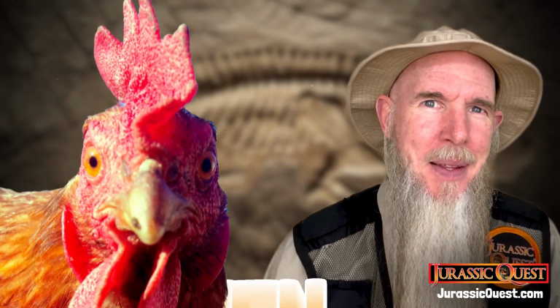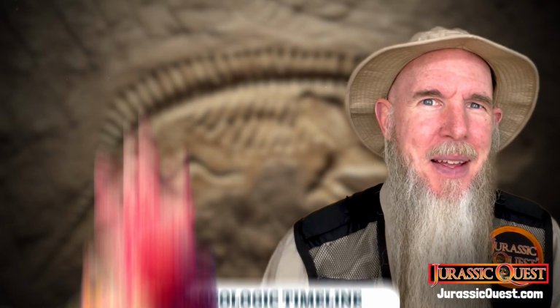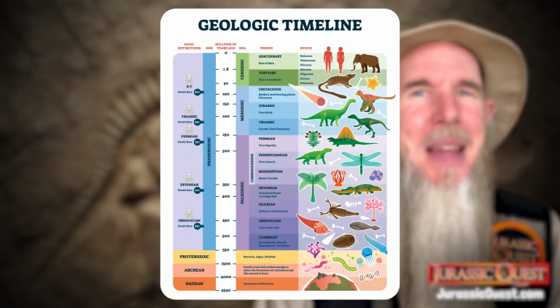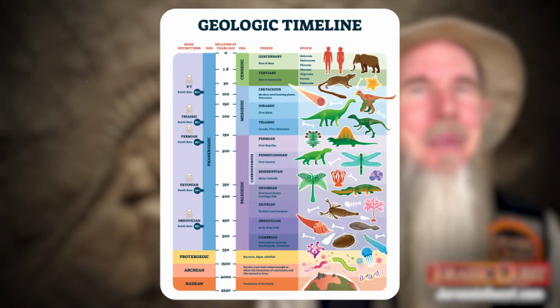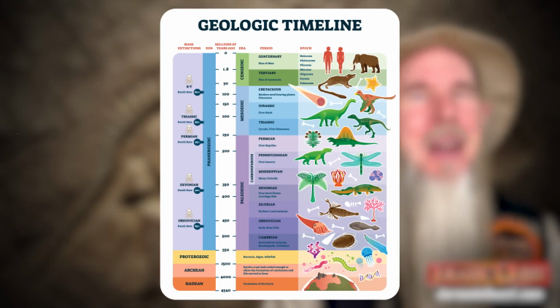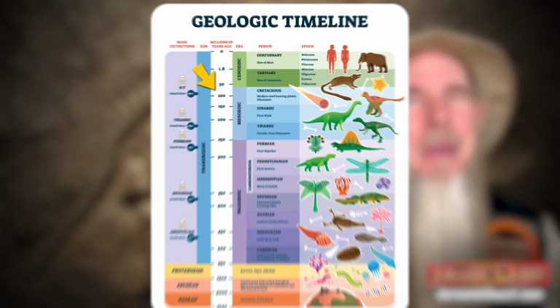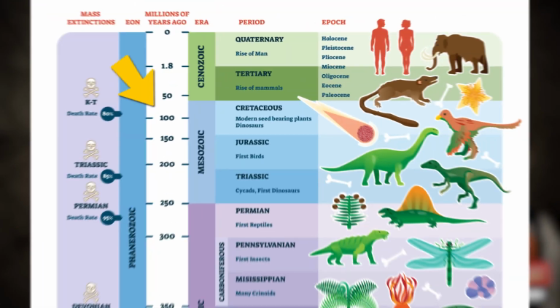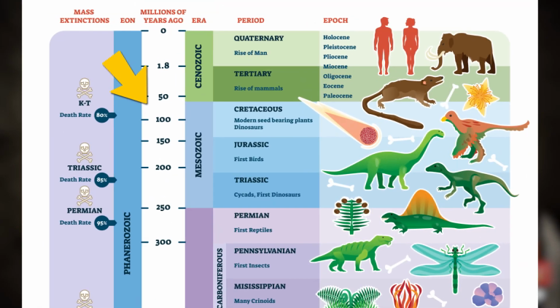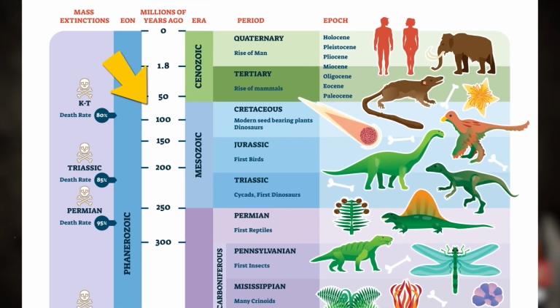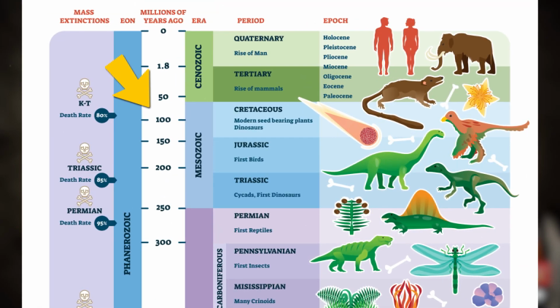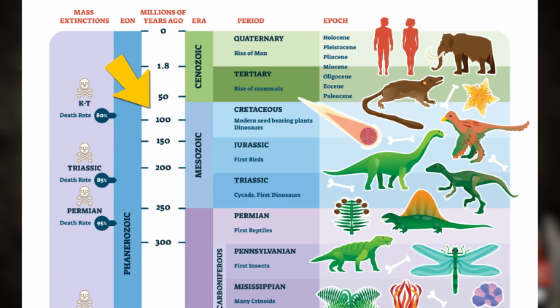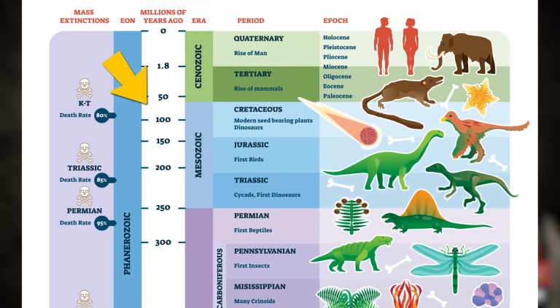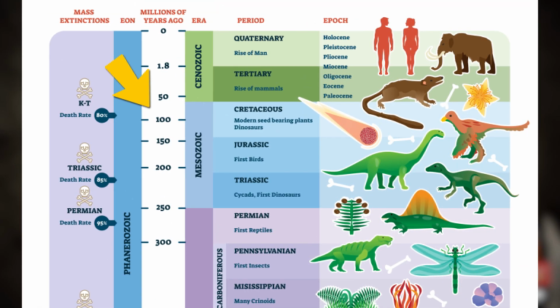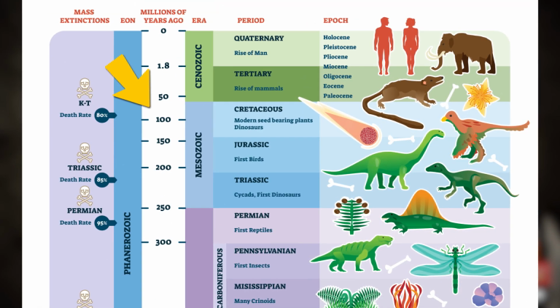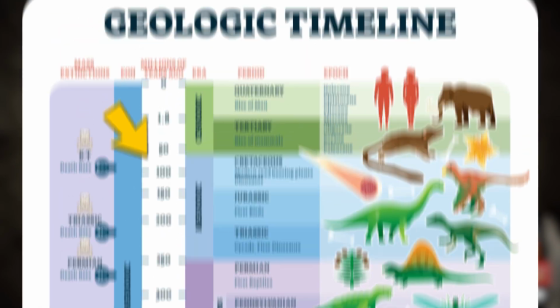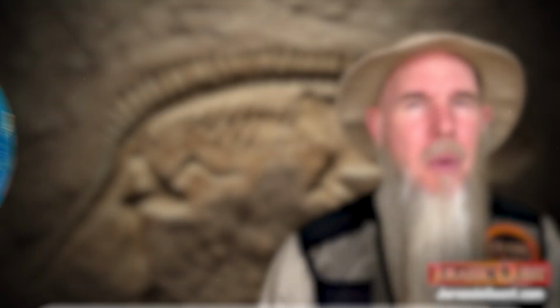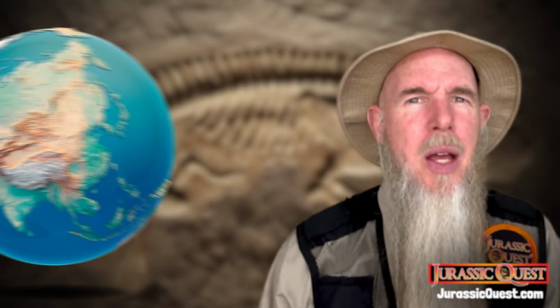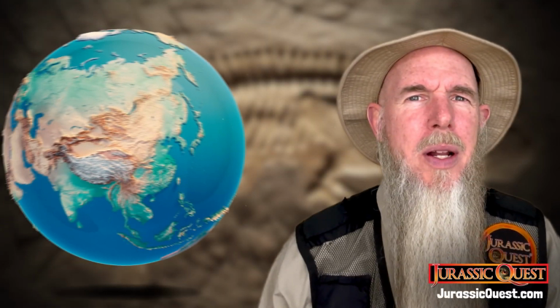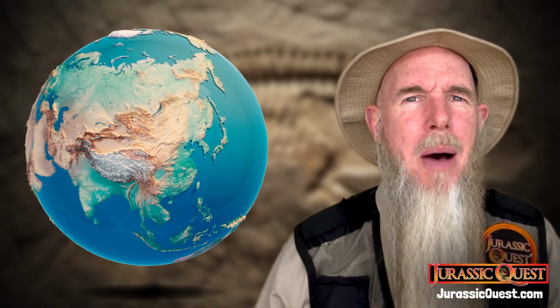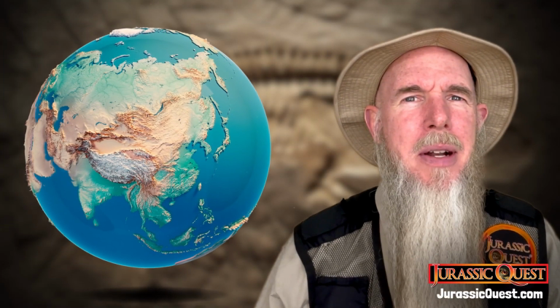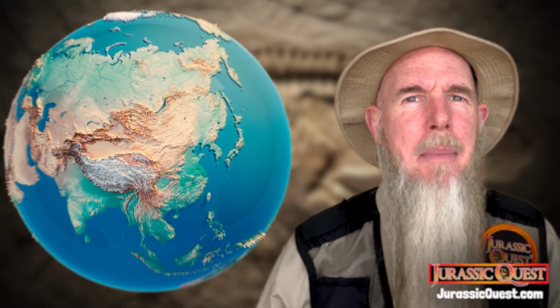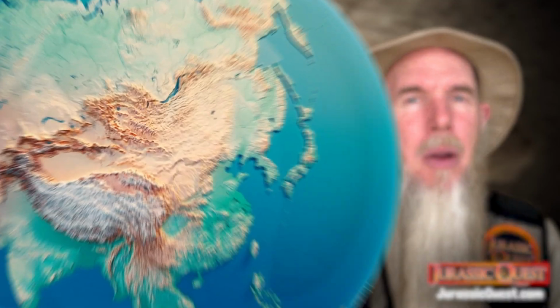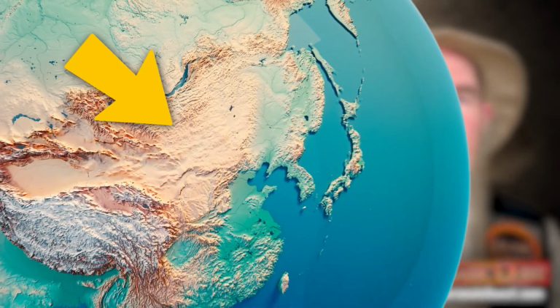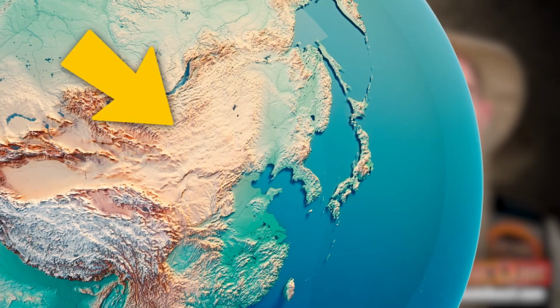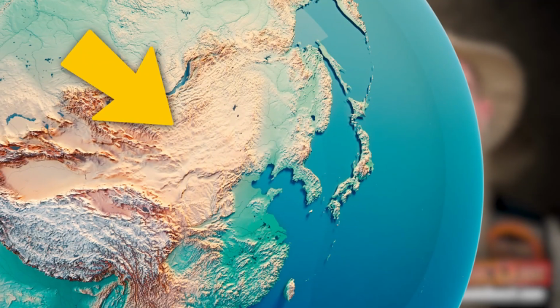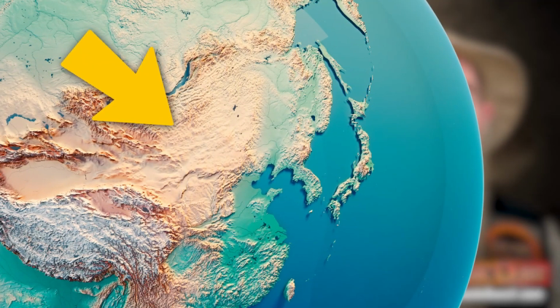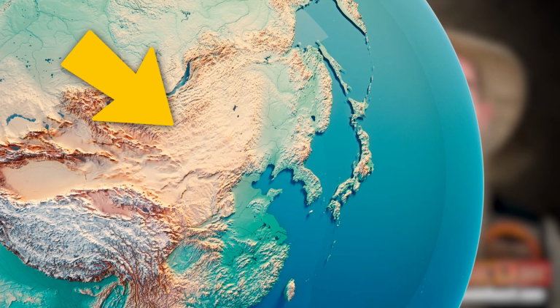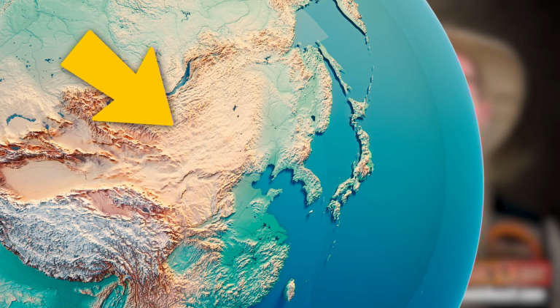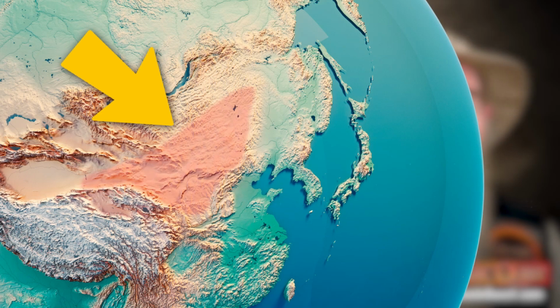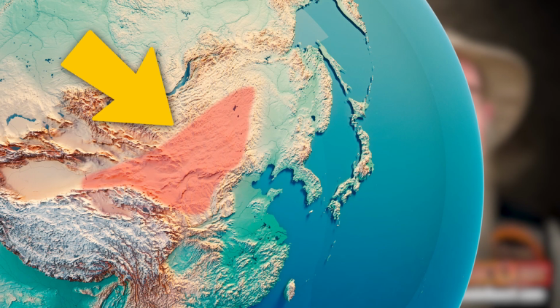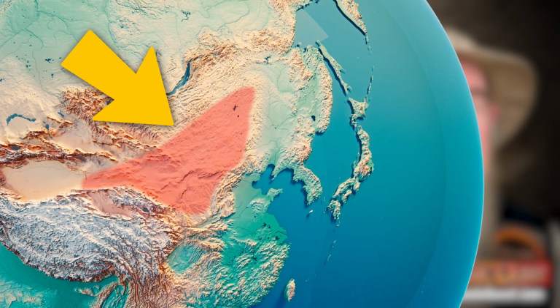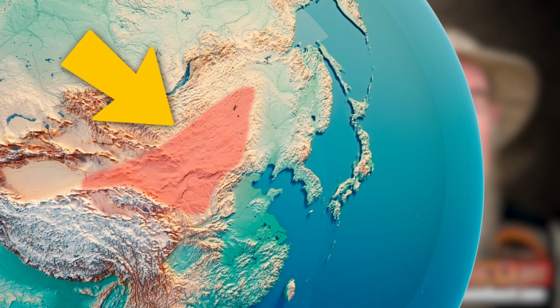The animal lived about 70 million years ago in what is modern-day Mongolia, specifically the Gobi Desert.